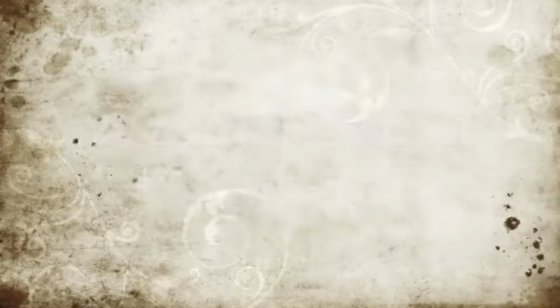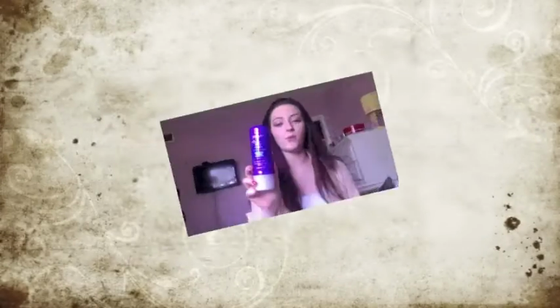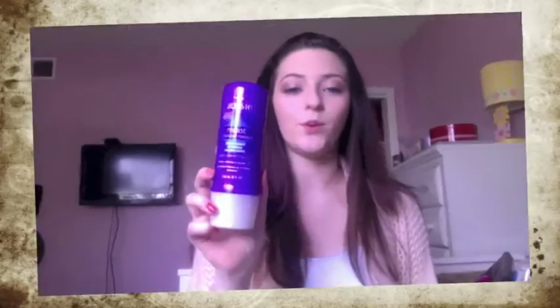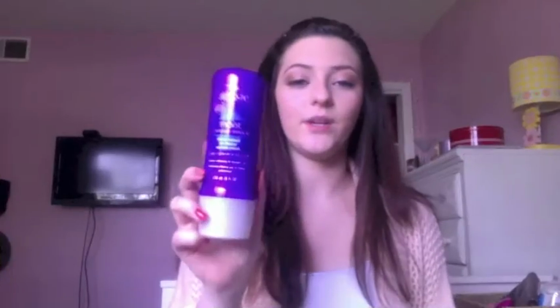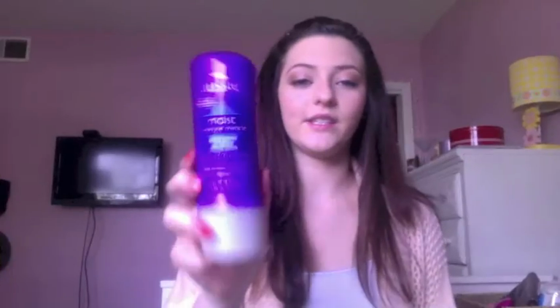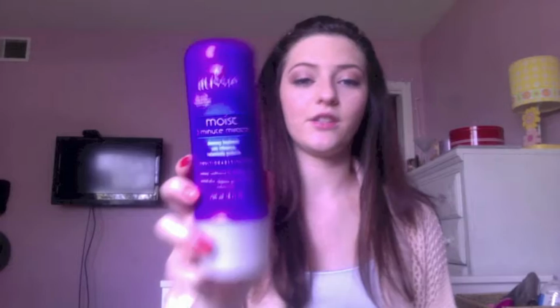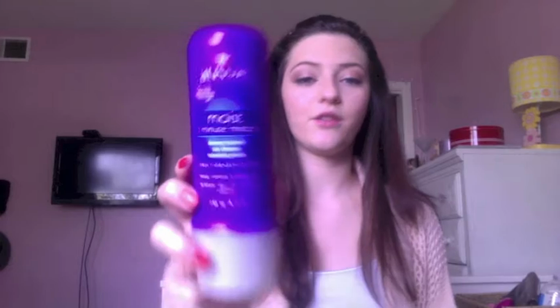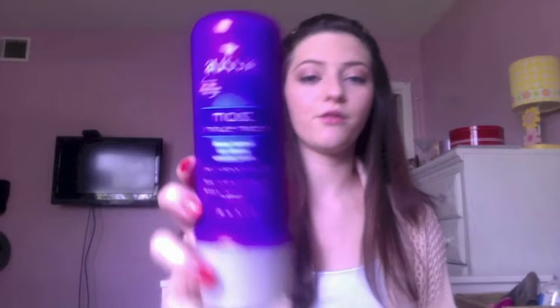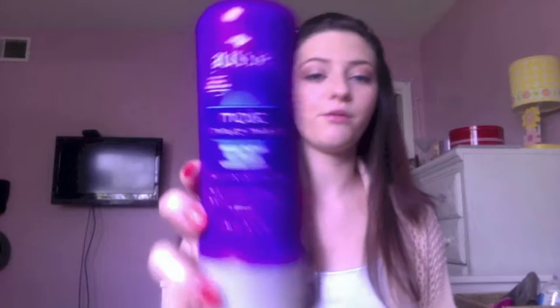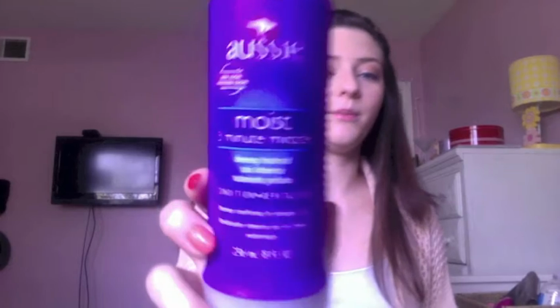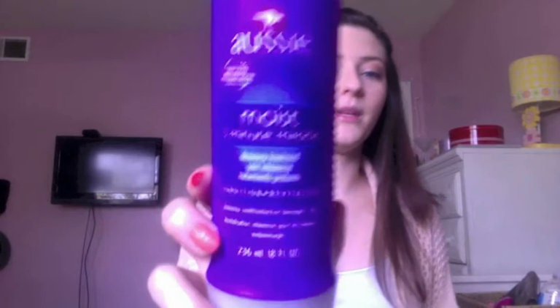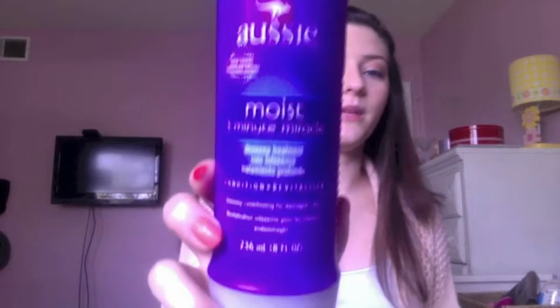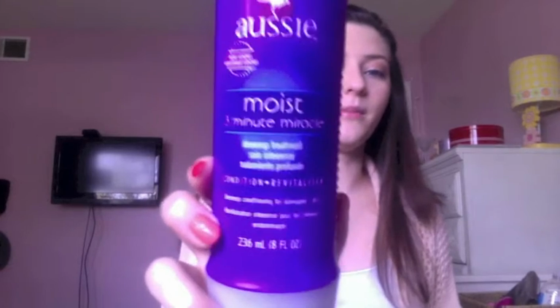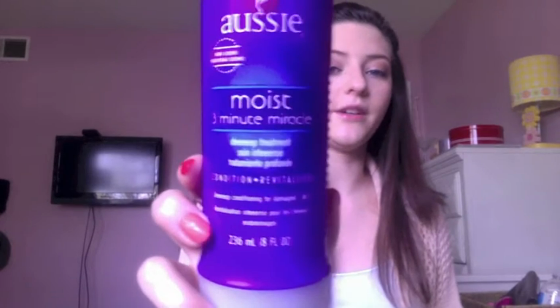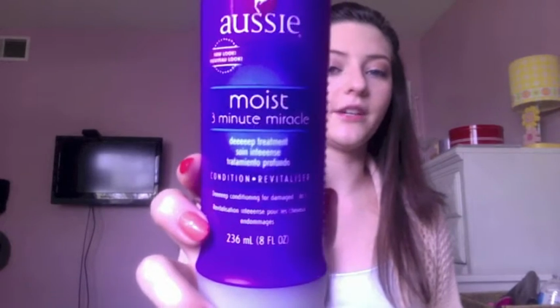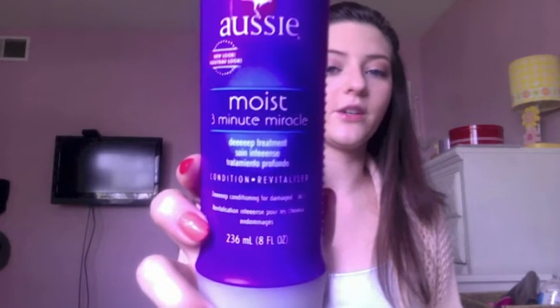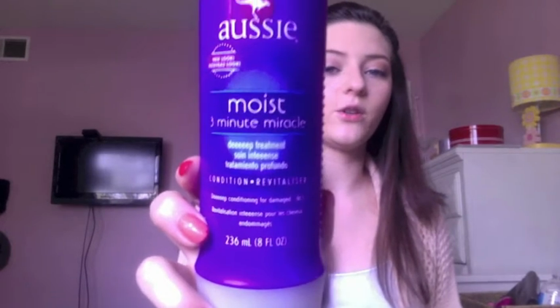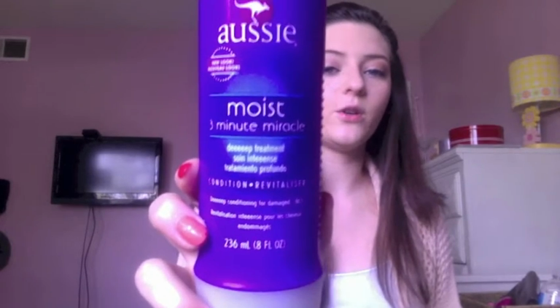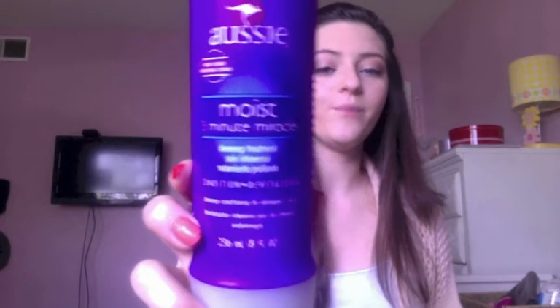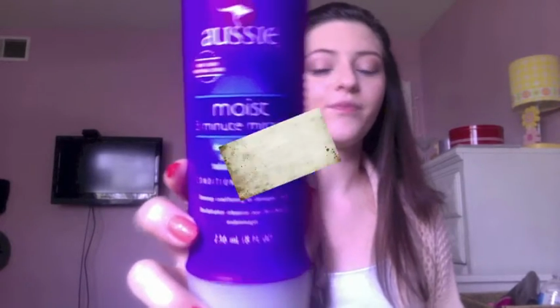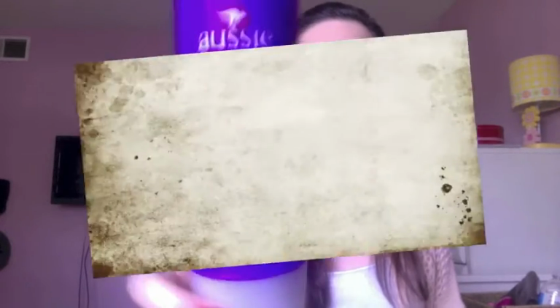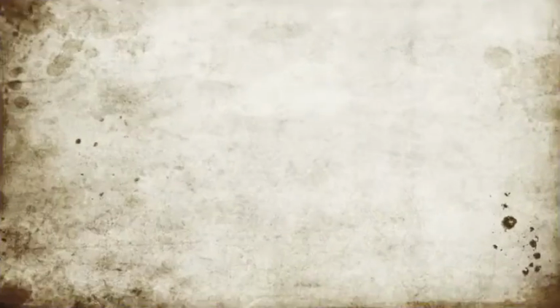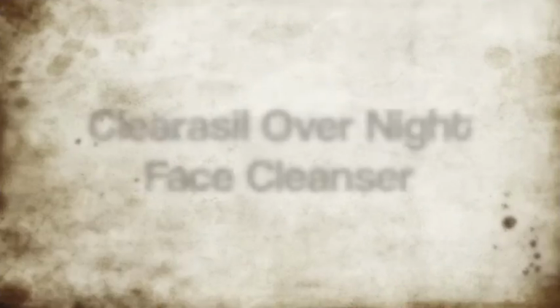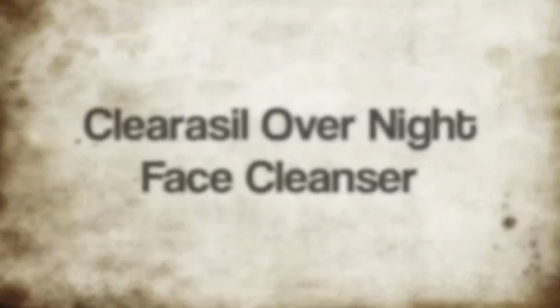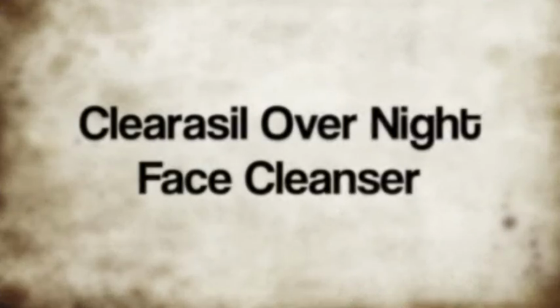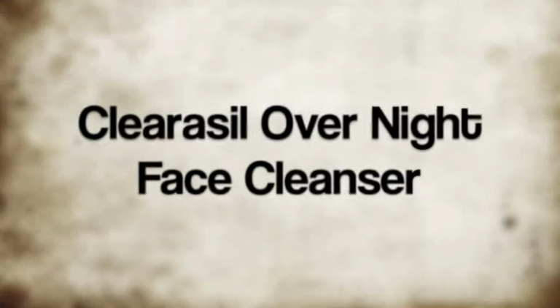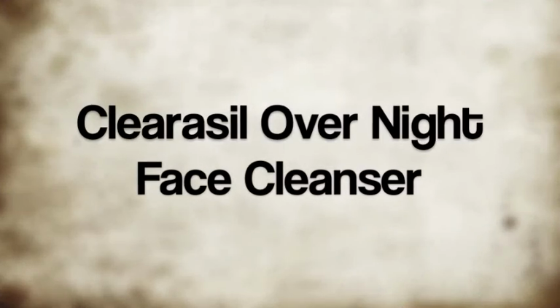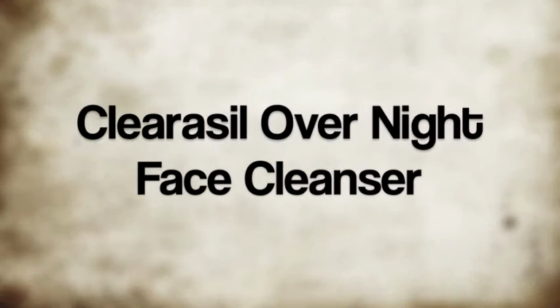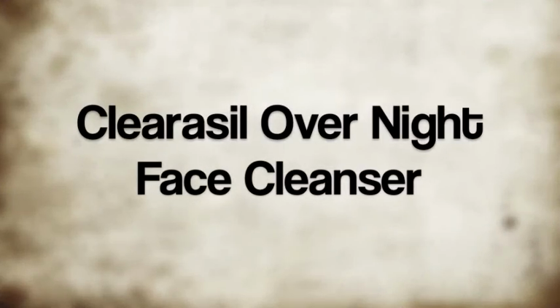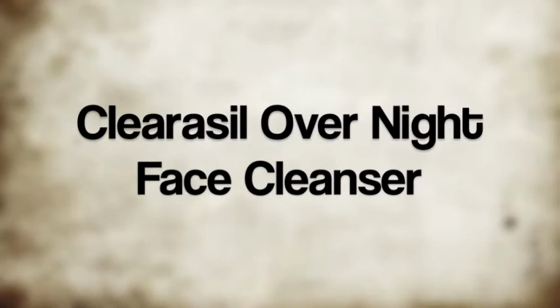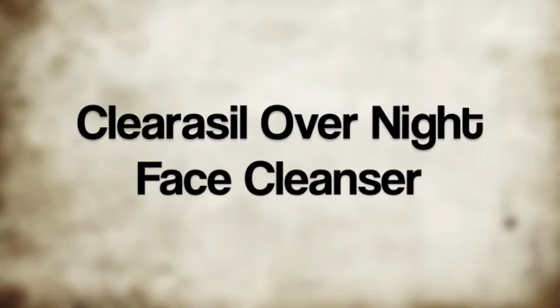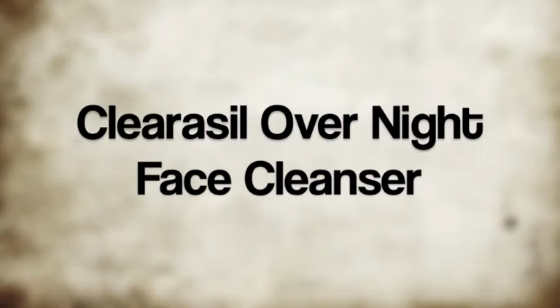The last thing from Target is the Aussie 3-Minute Miracle. I heard about this product from I Heart Makeup 92 and it was $2.84.